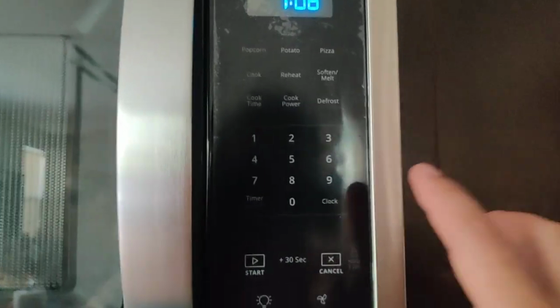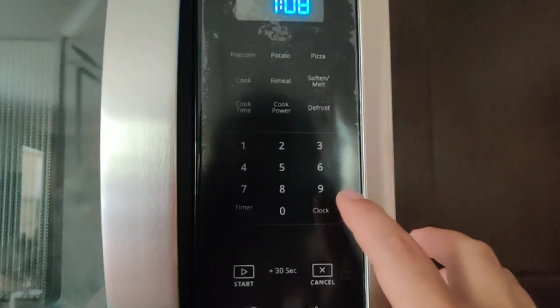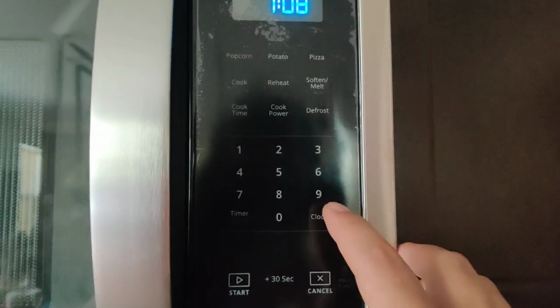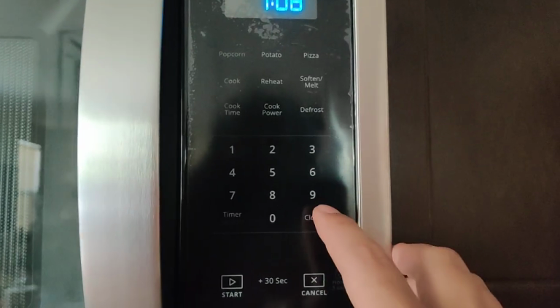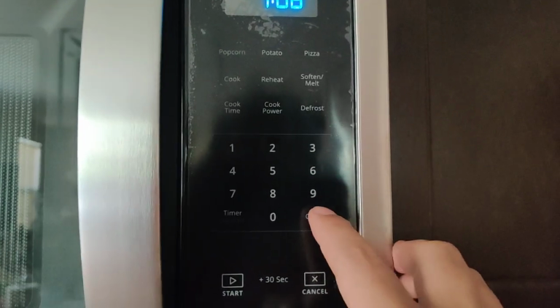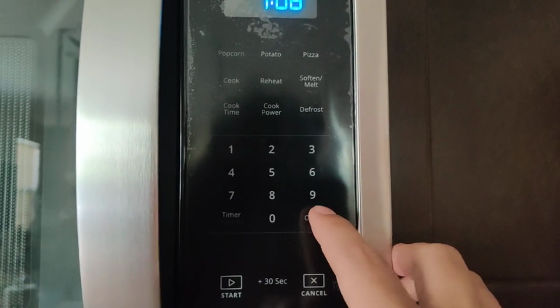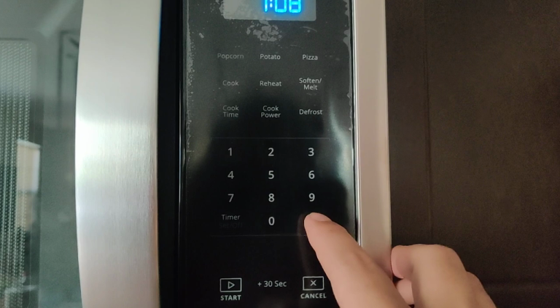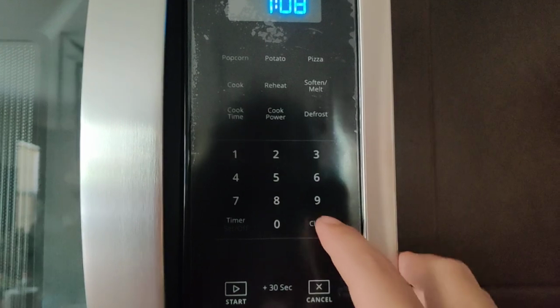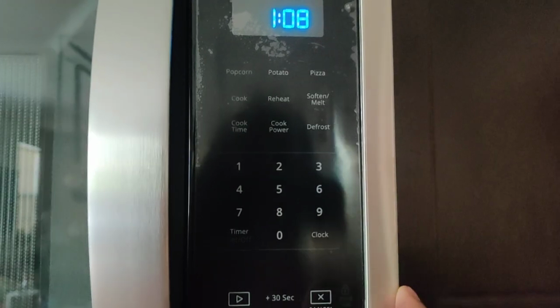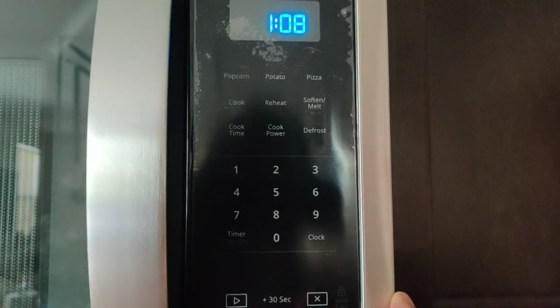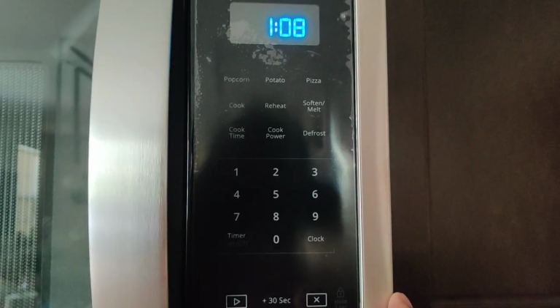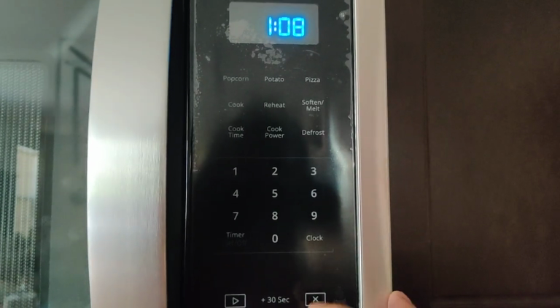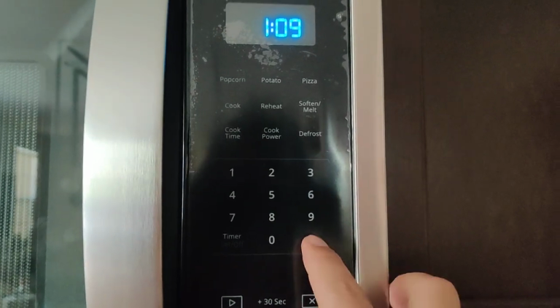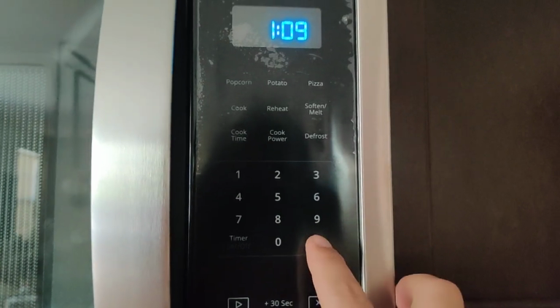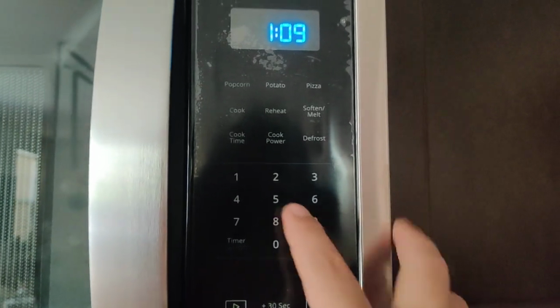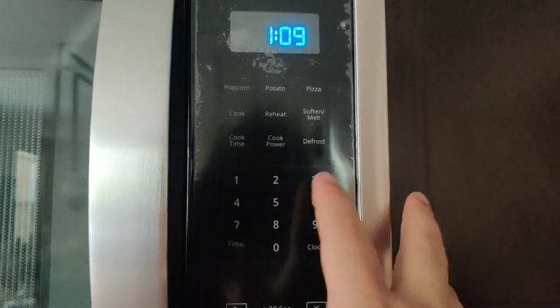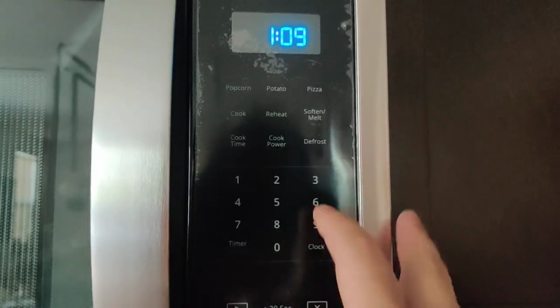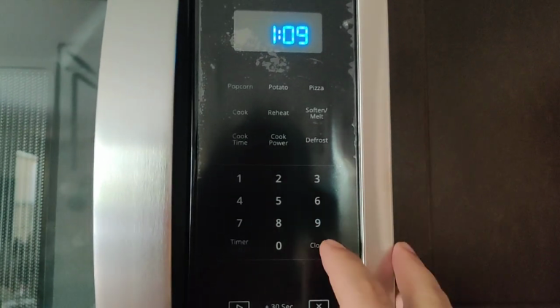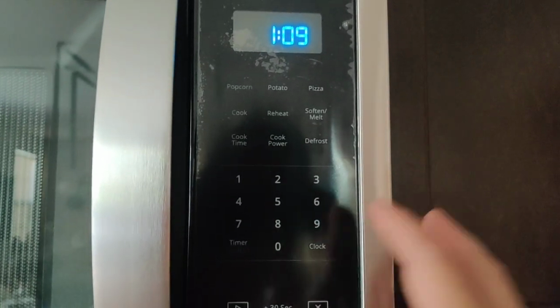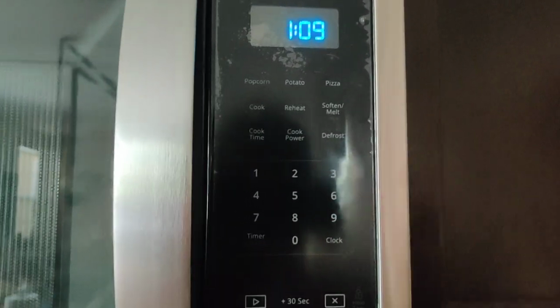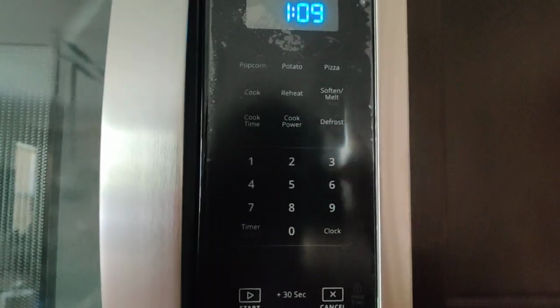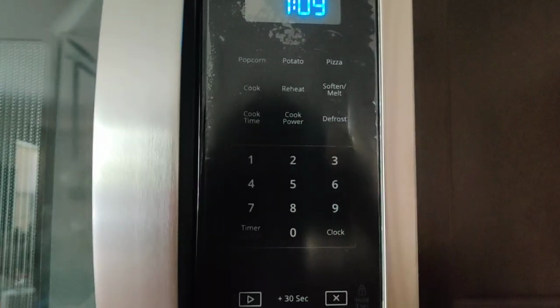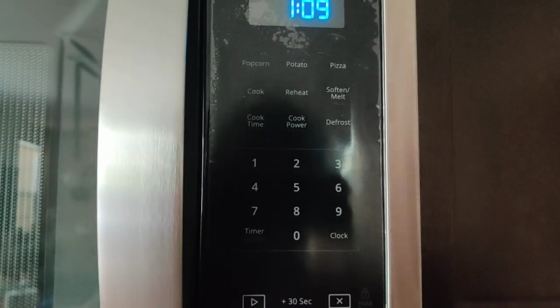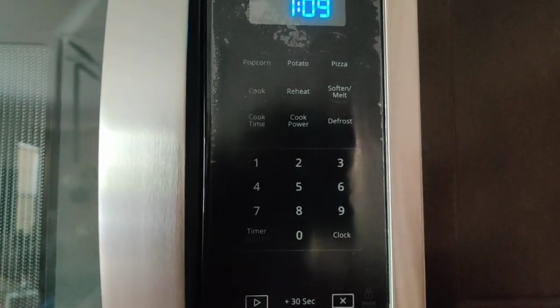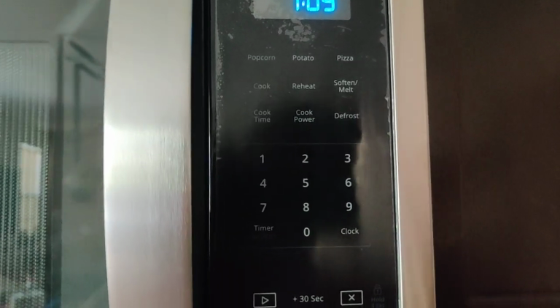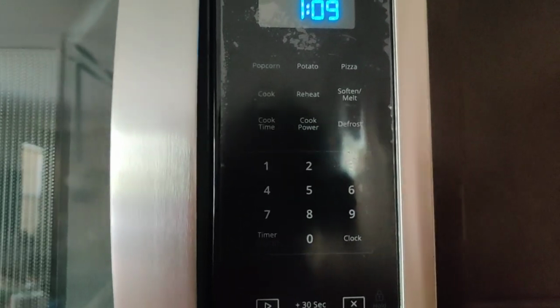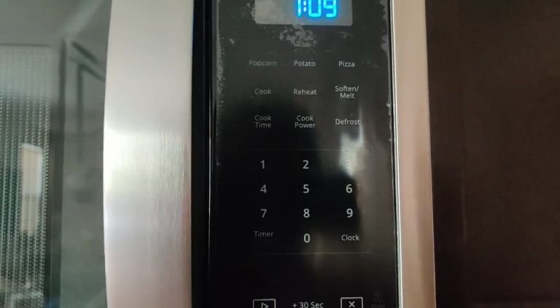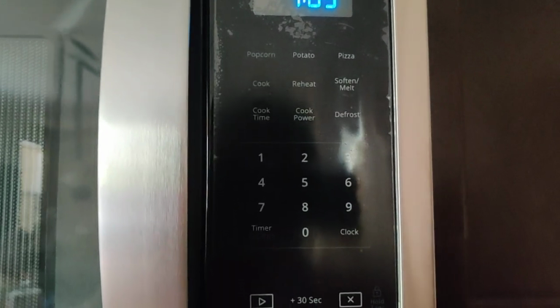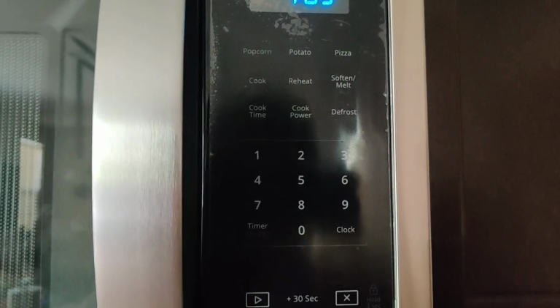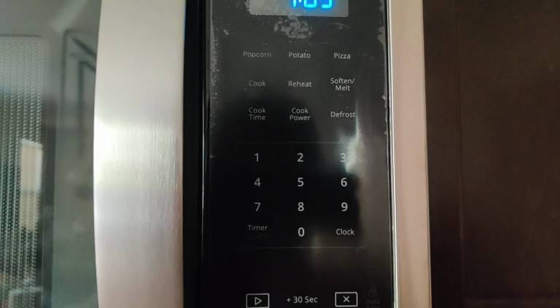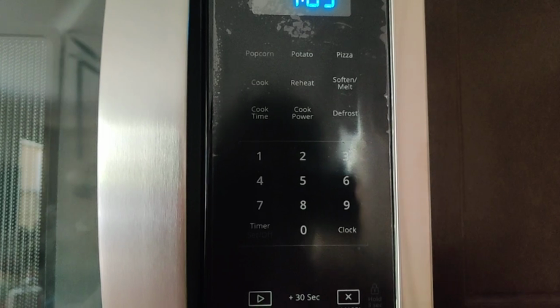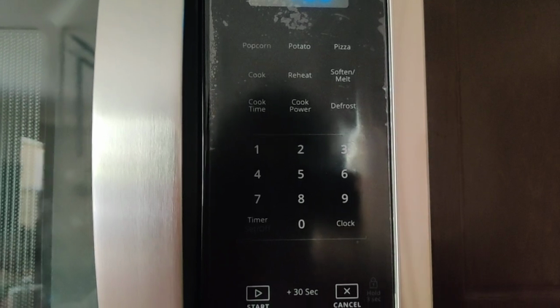Setting the clock is easy. You do it from here — just press clock, set the time, and press clock again. You don't really need me to do that.